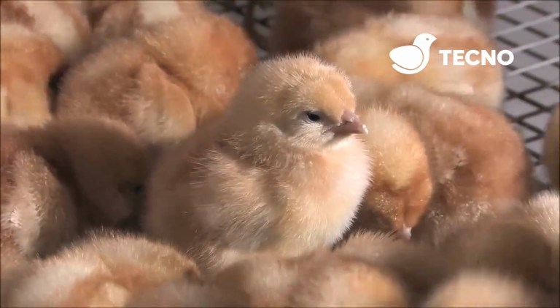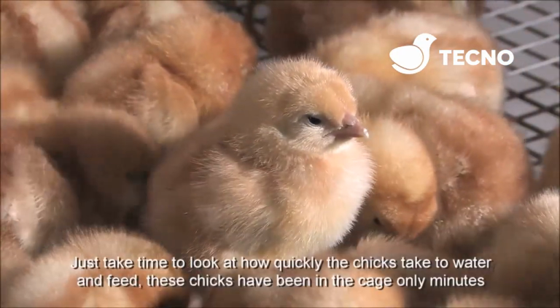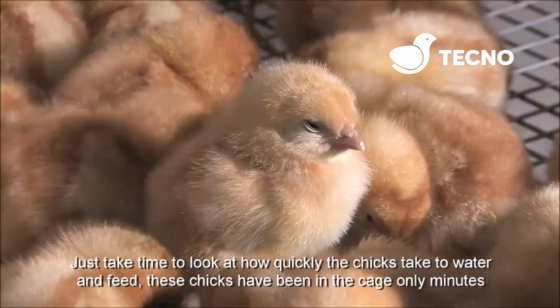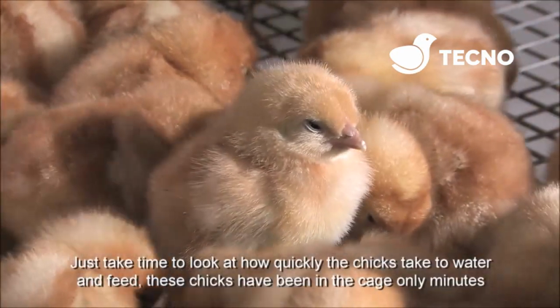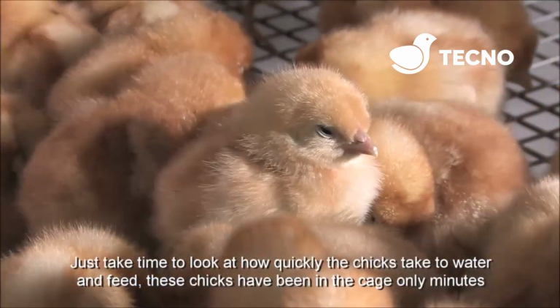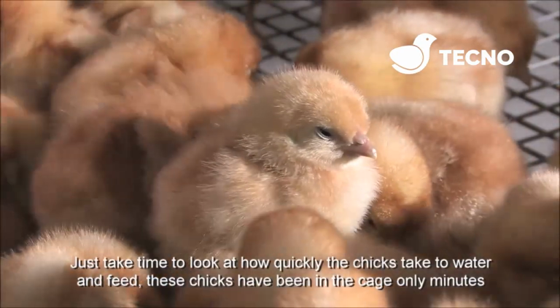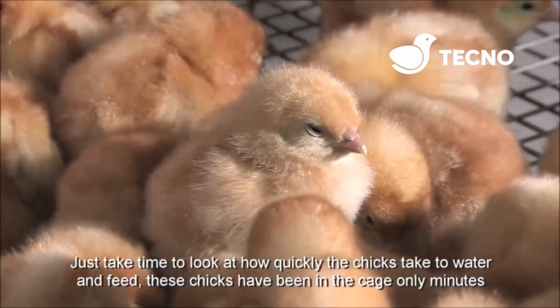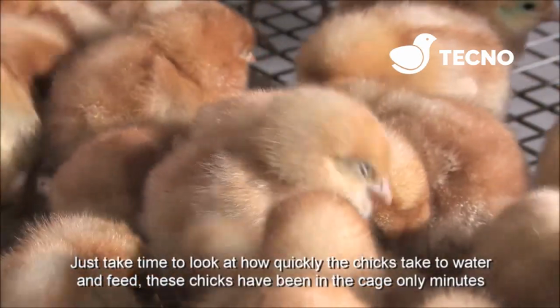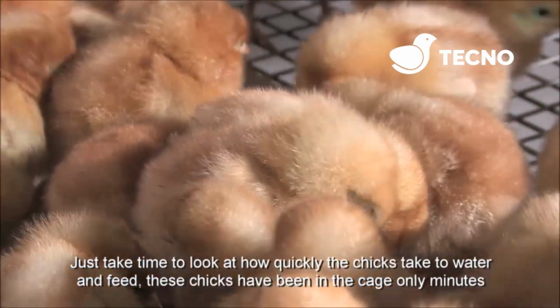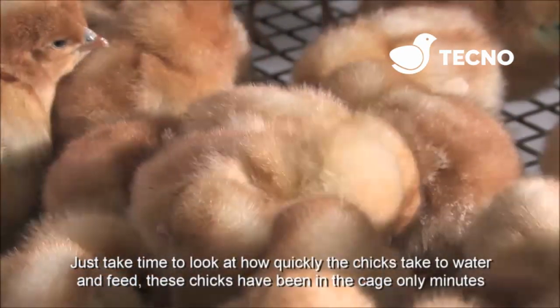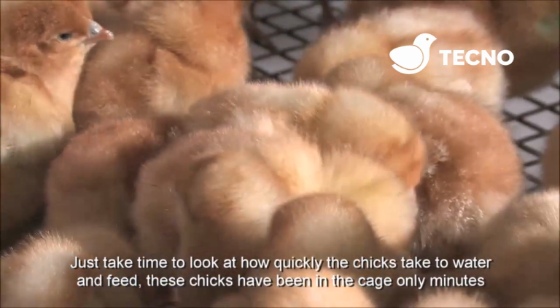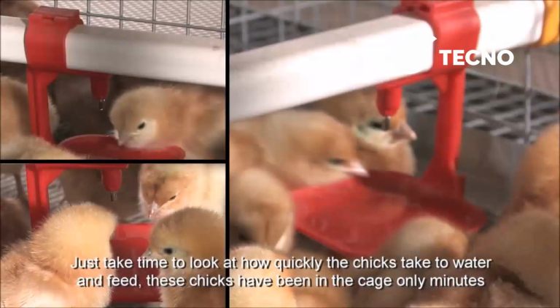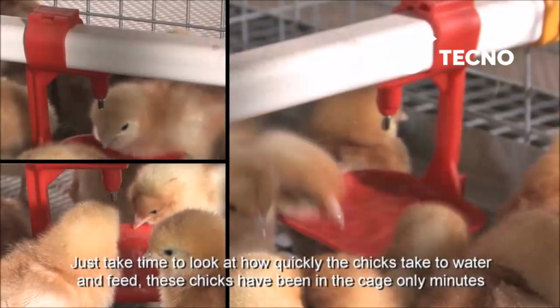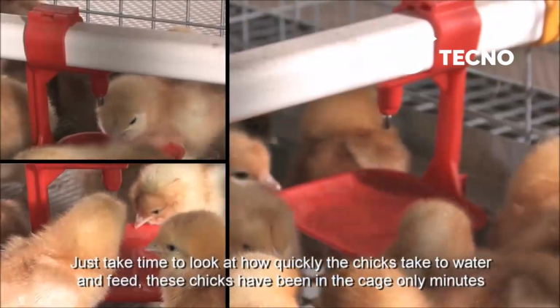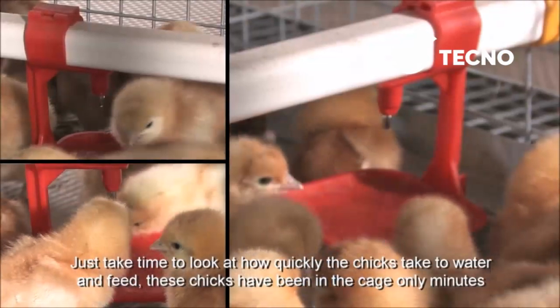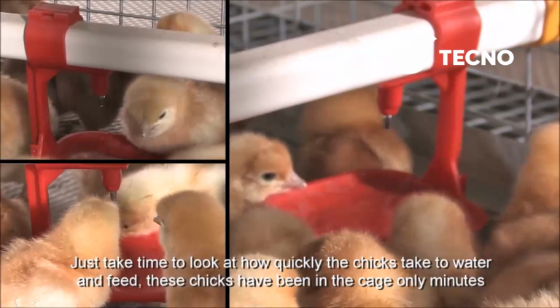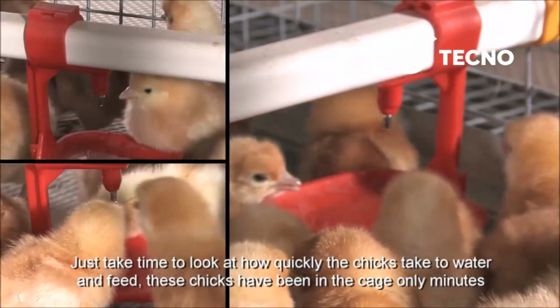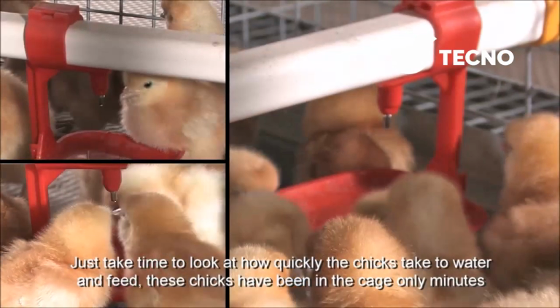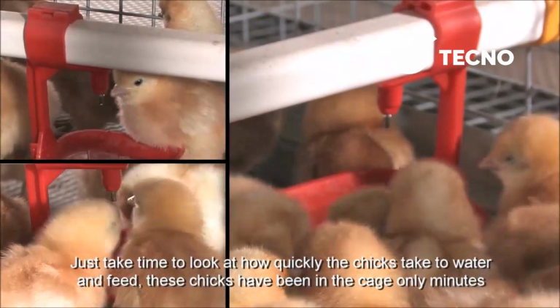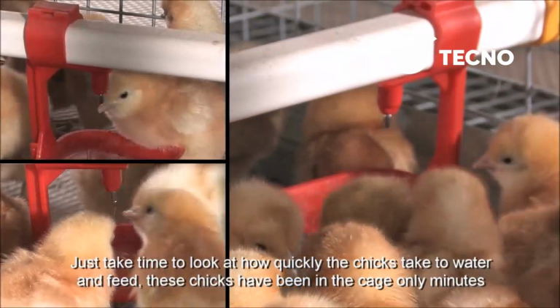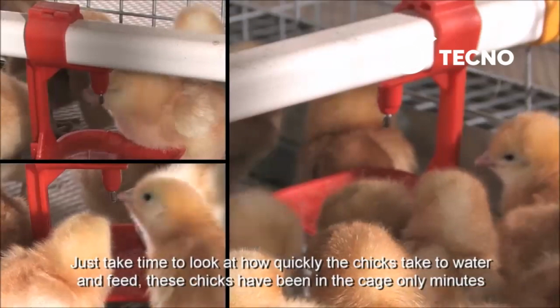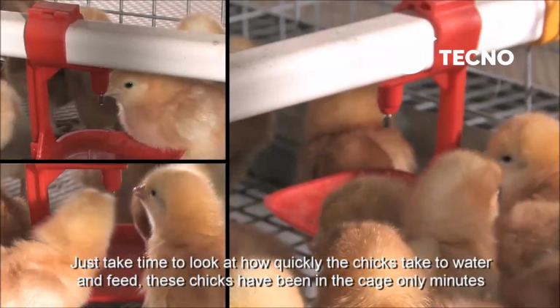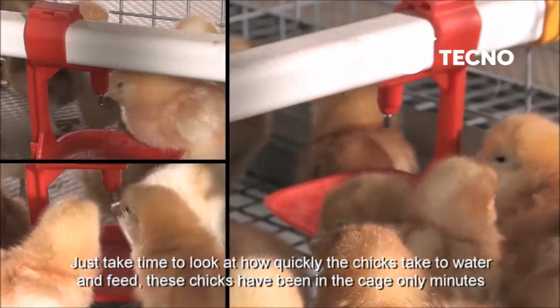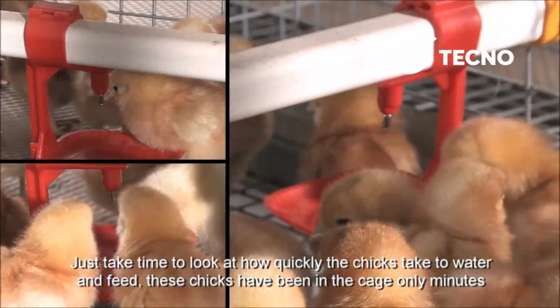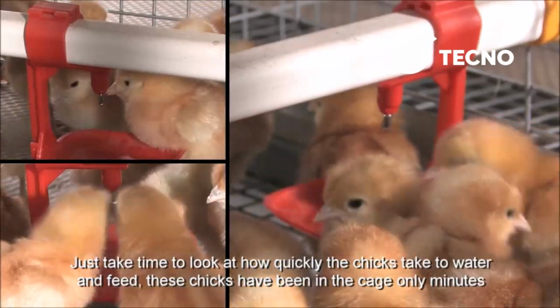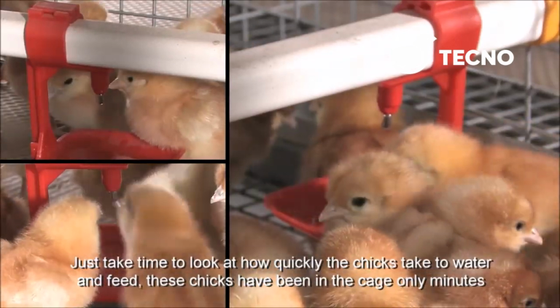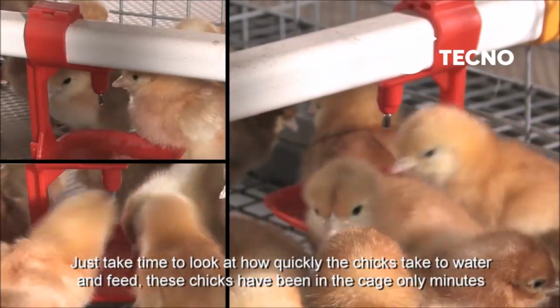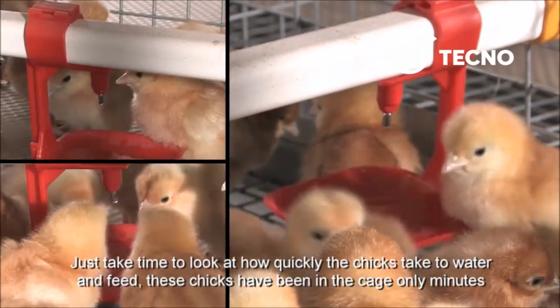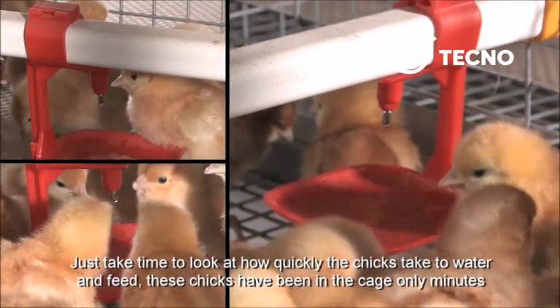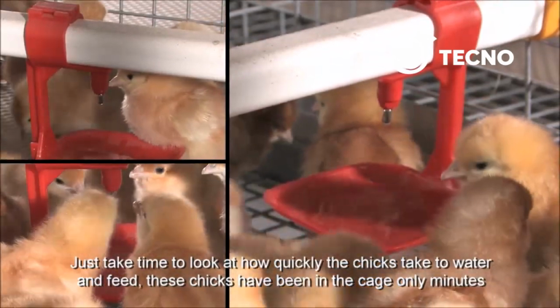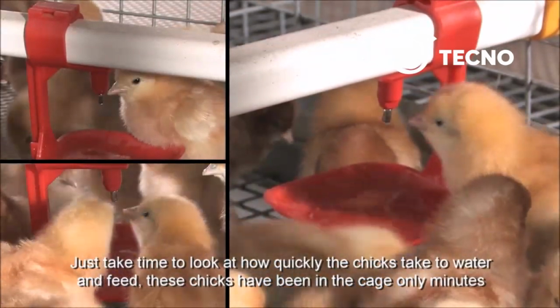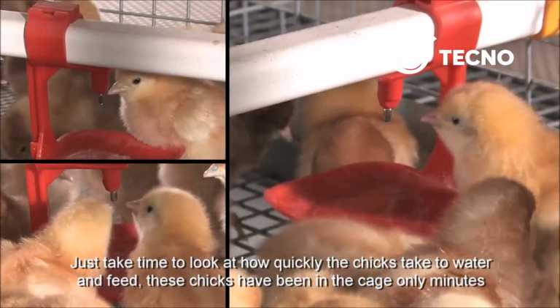Just take time to look at how quickly the chicks take to feed and water. These chicks have only been in the cage a few minutes.